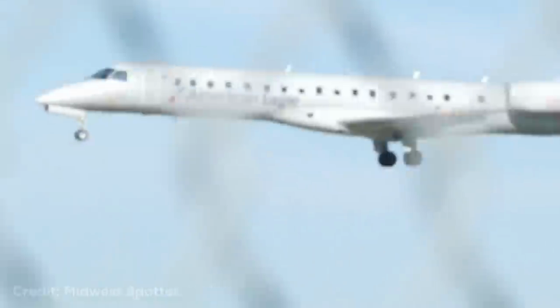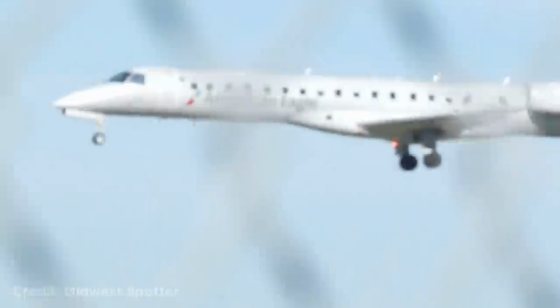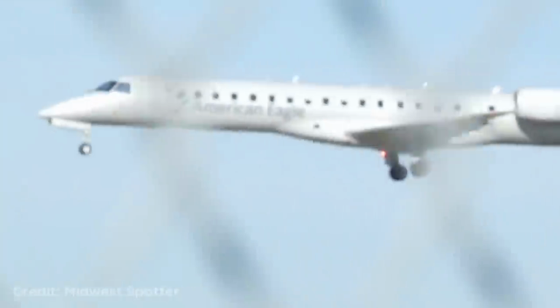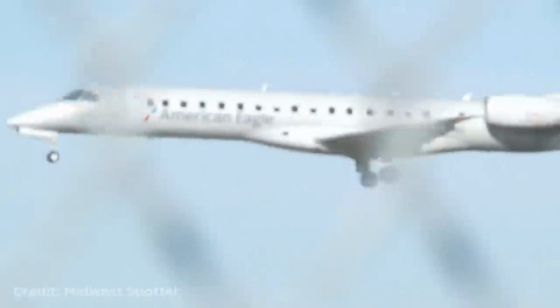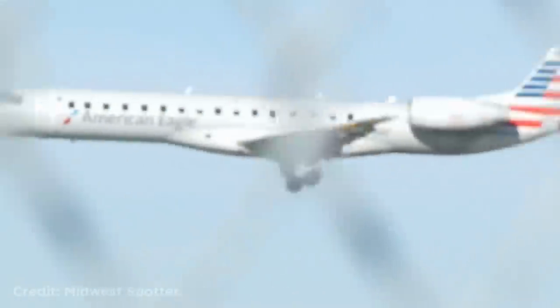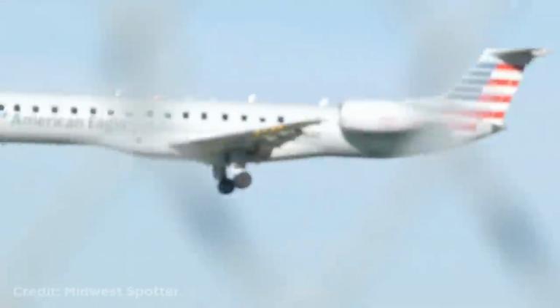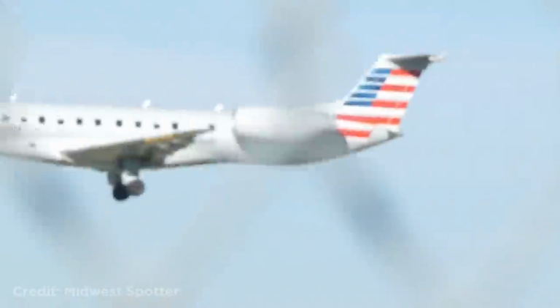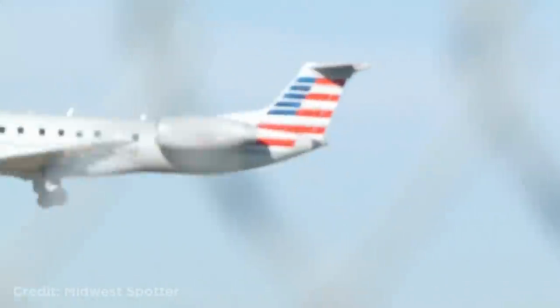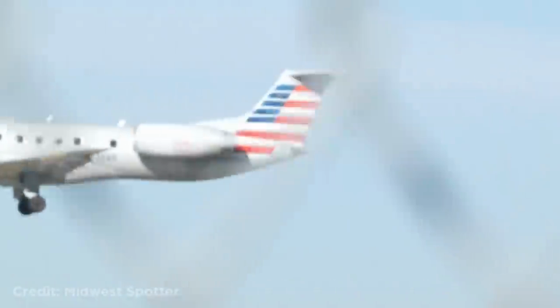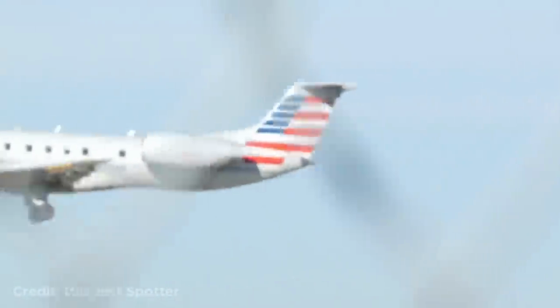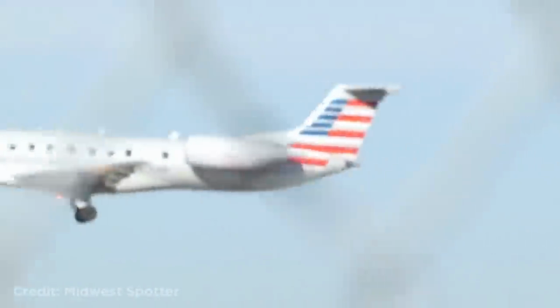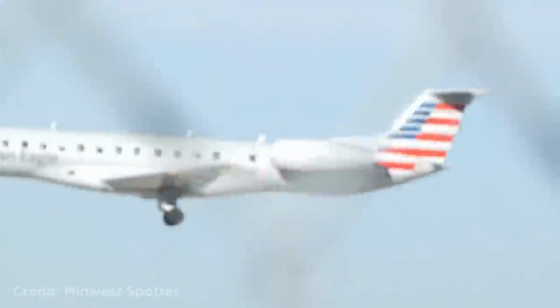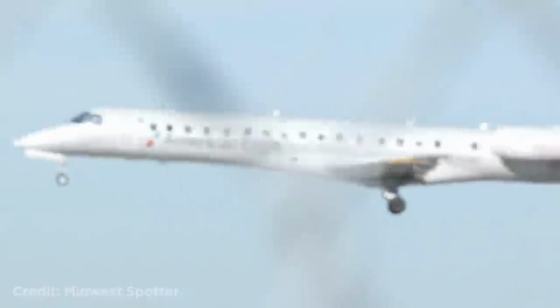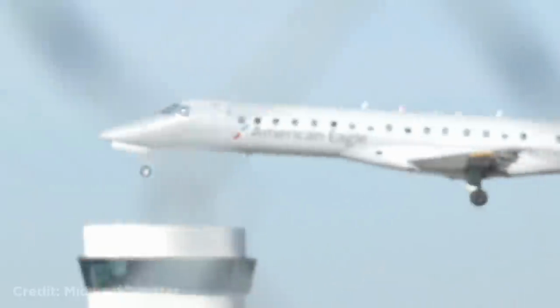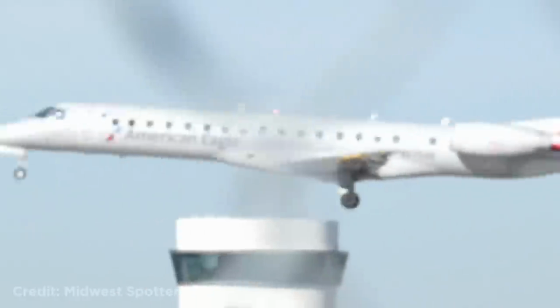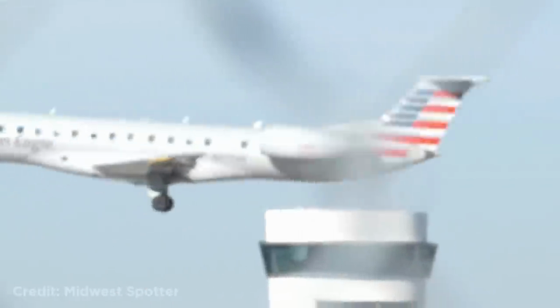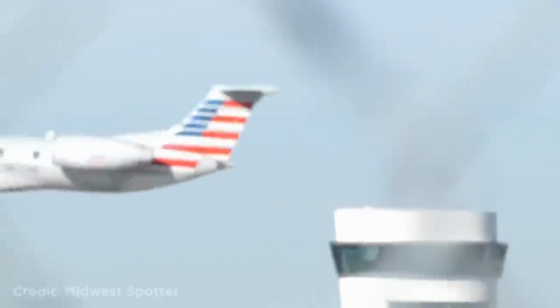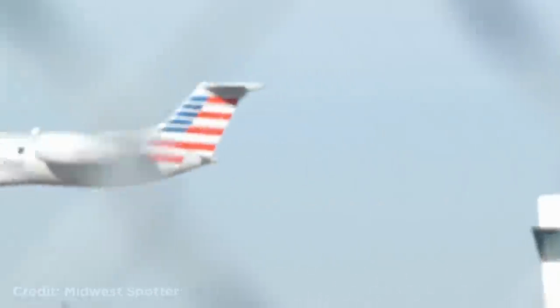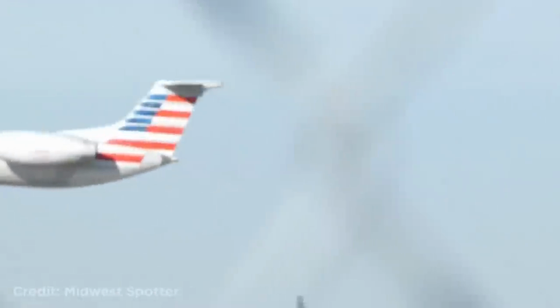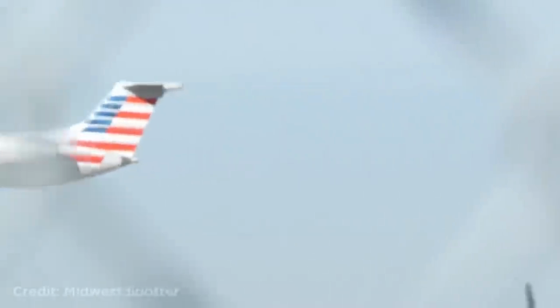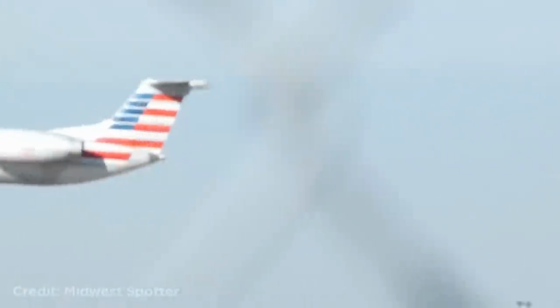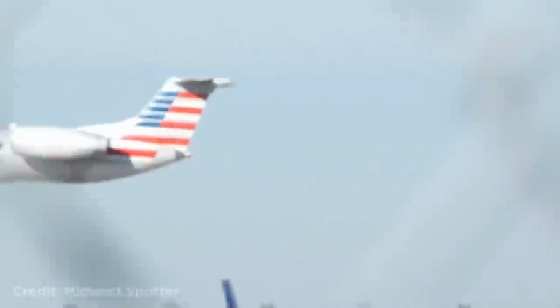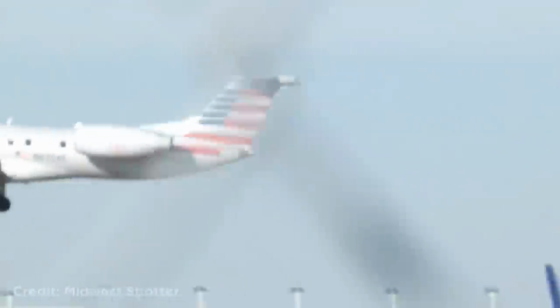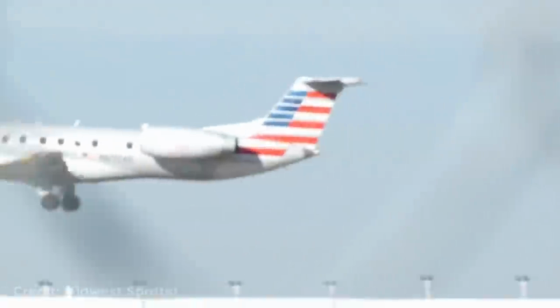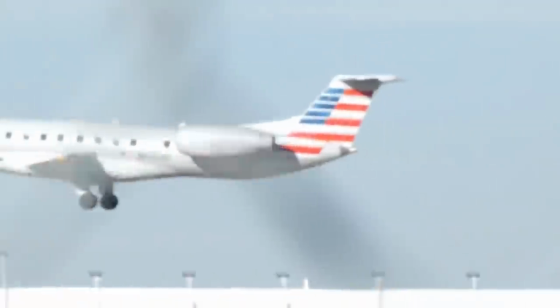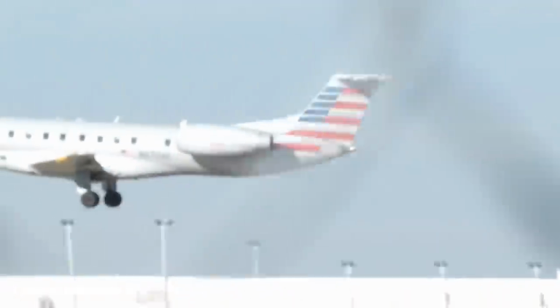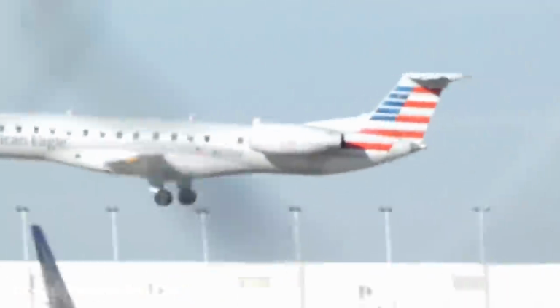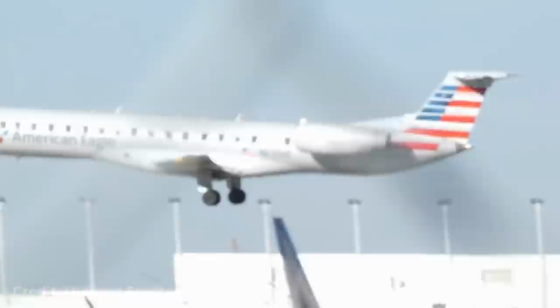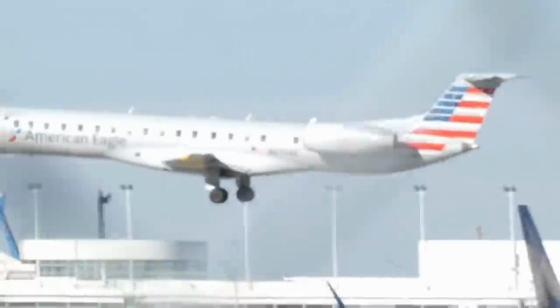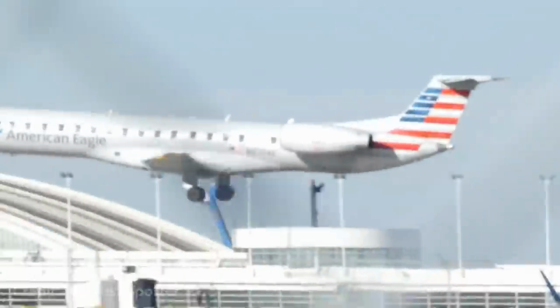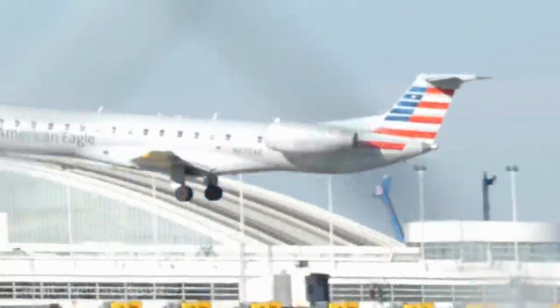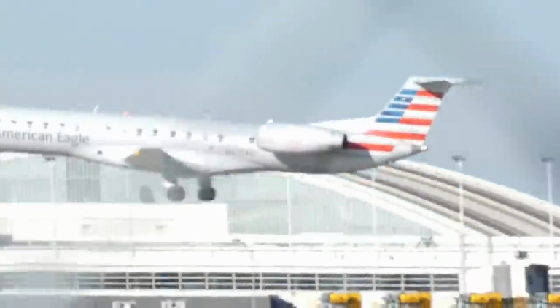This Embraer 145 holding its nose up for as long as possible during an emergency landing.